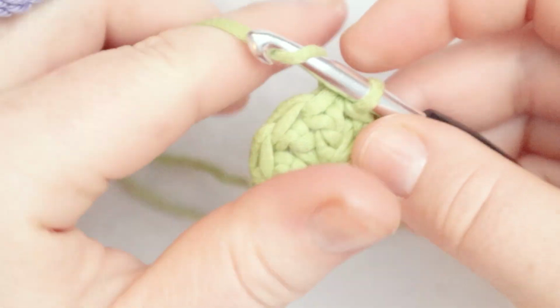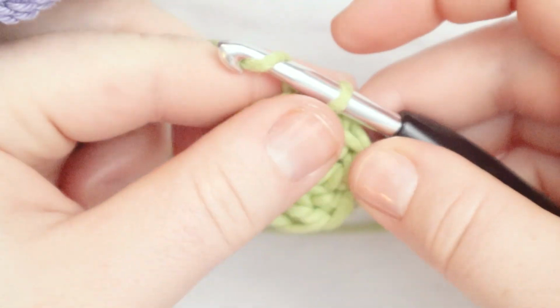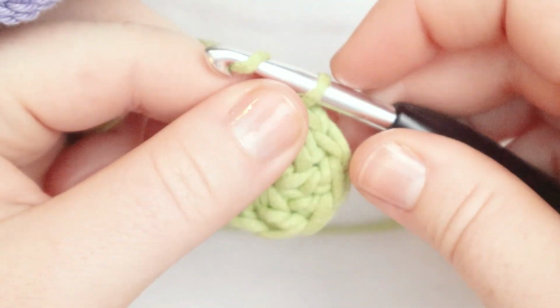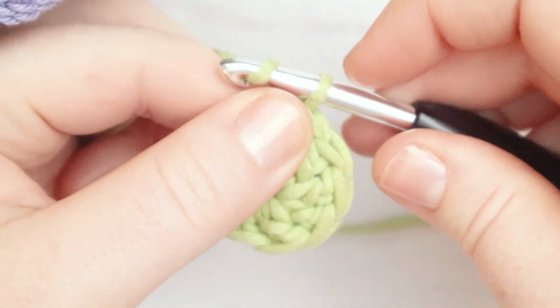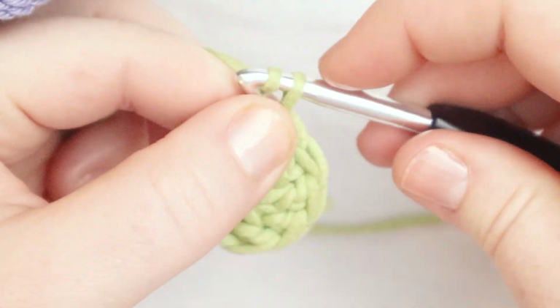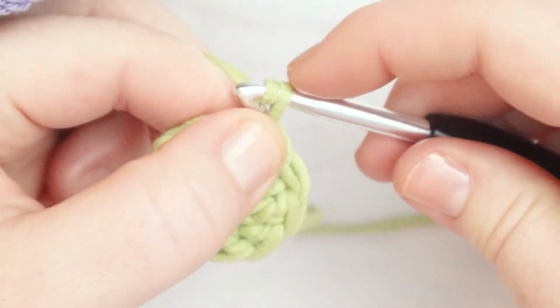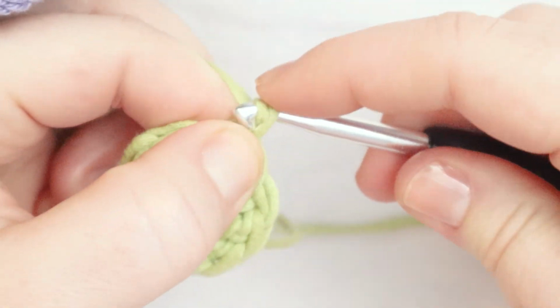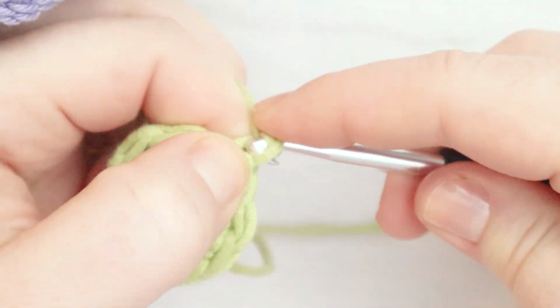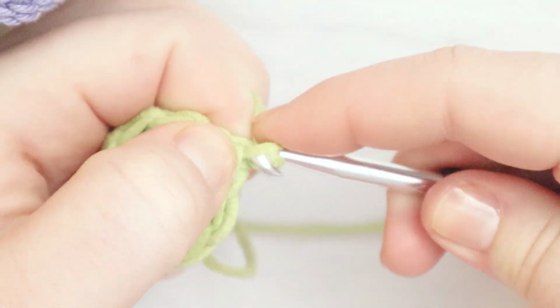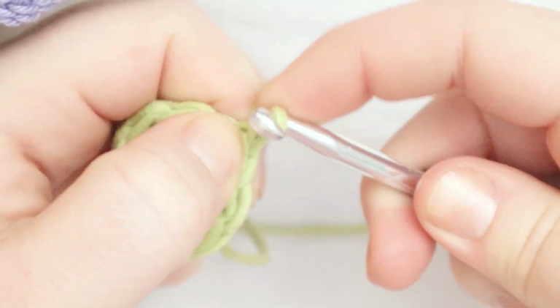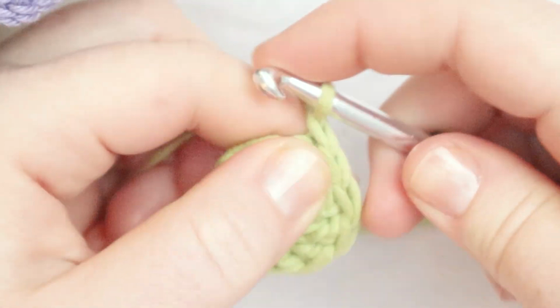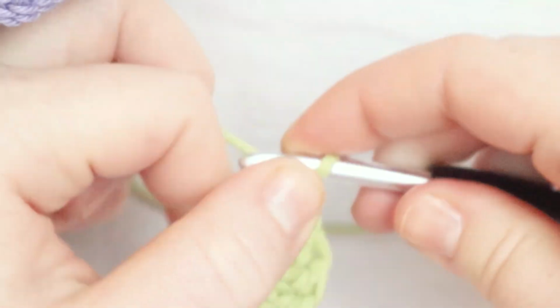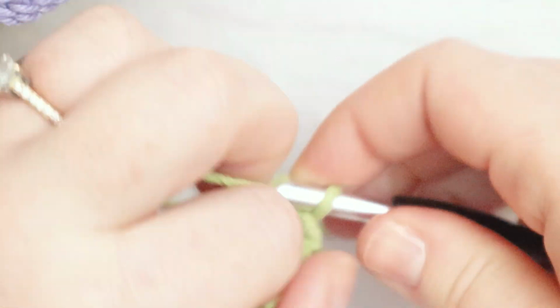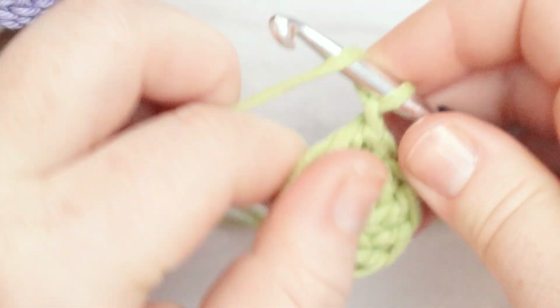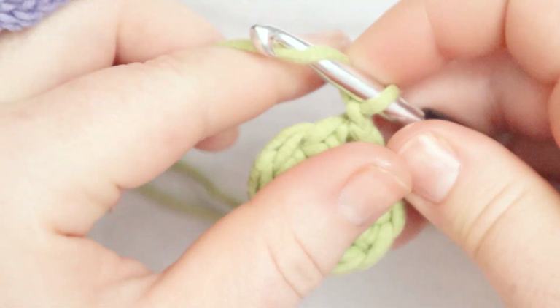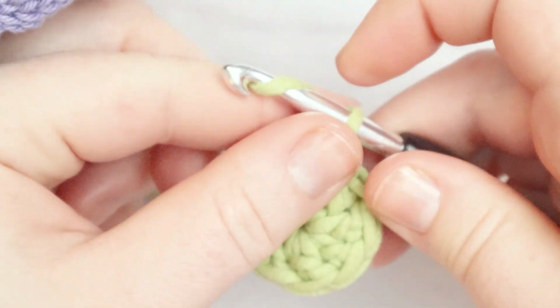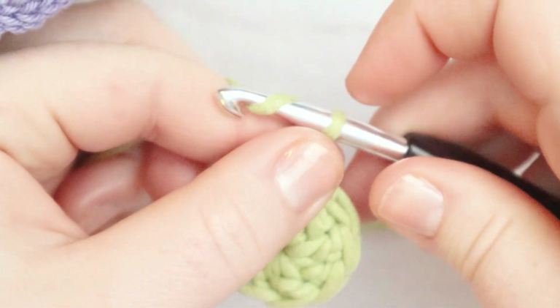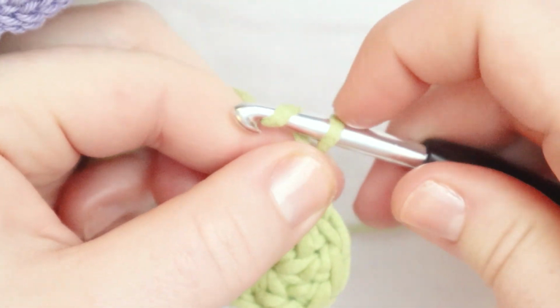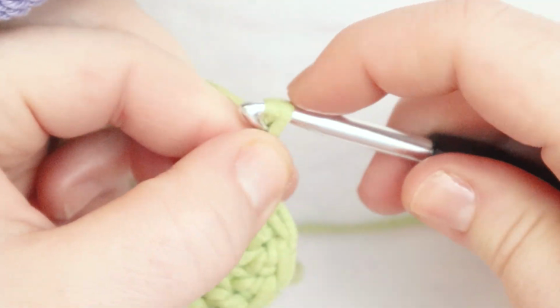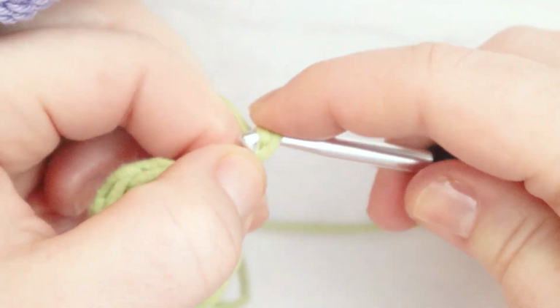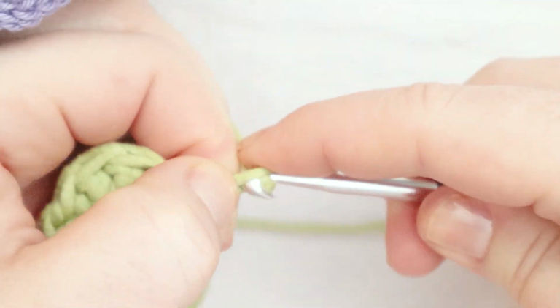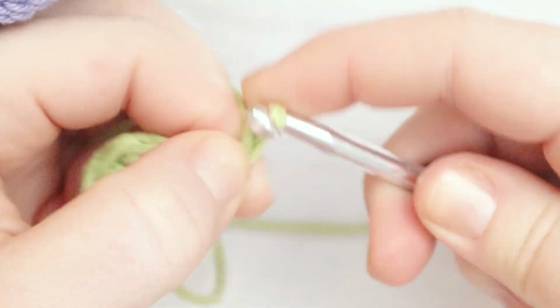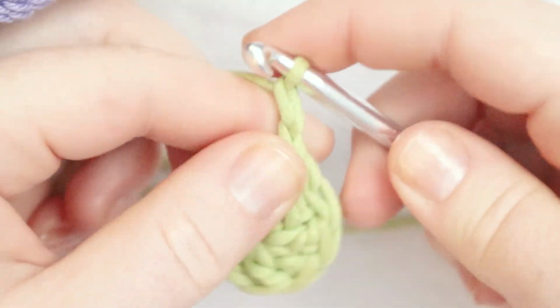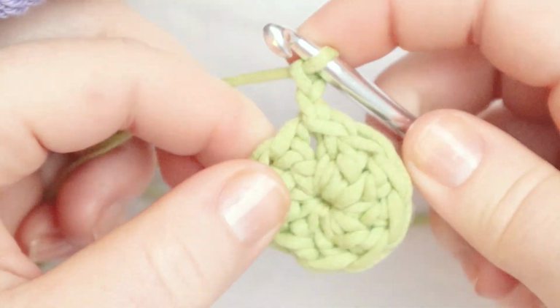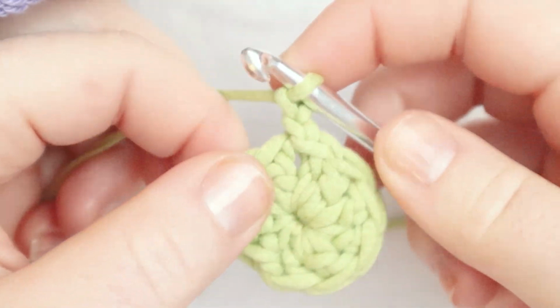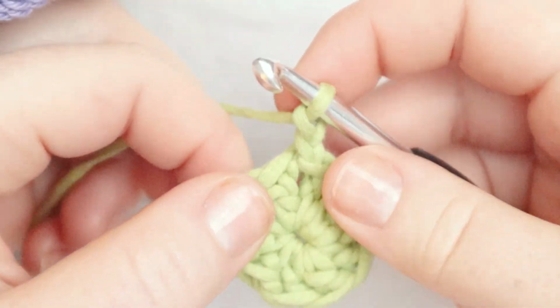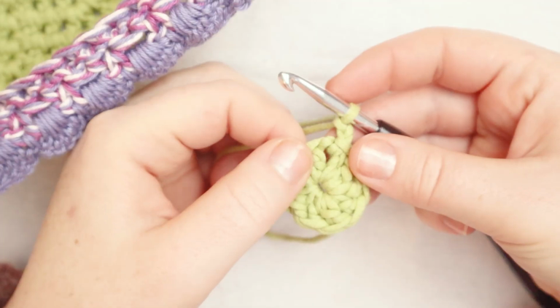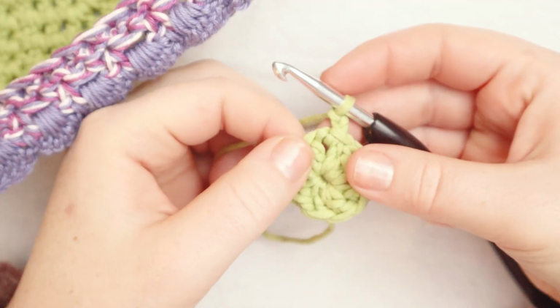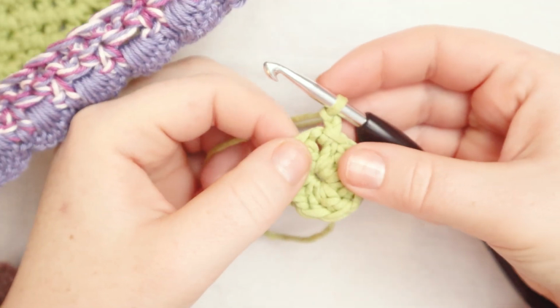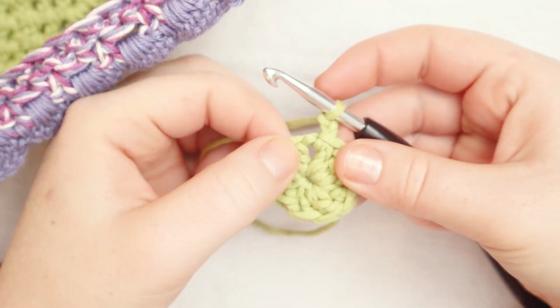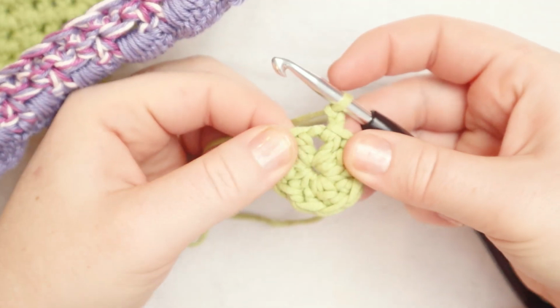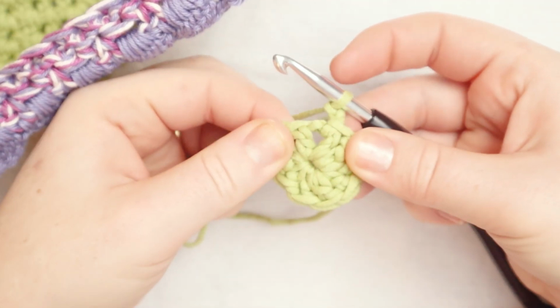From here, chain two — one and two. And that's round one complete.